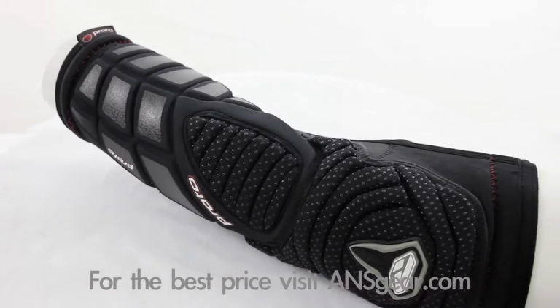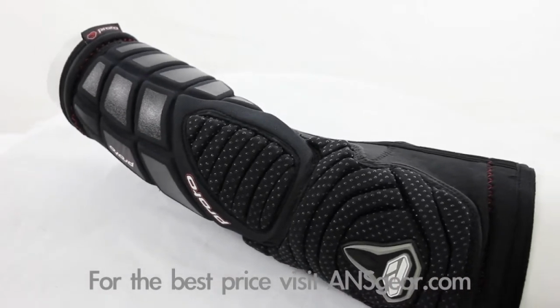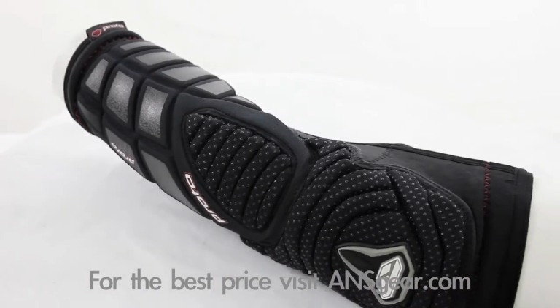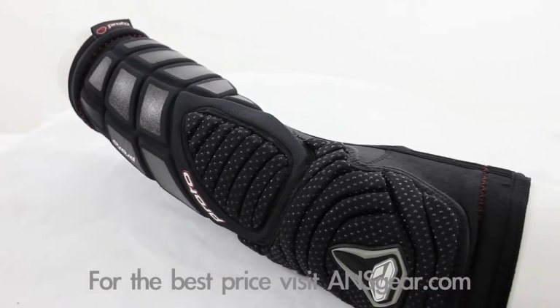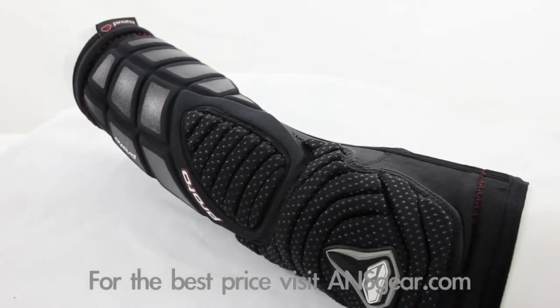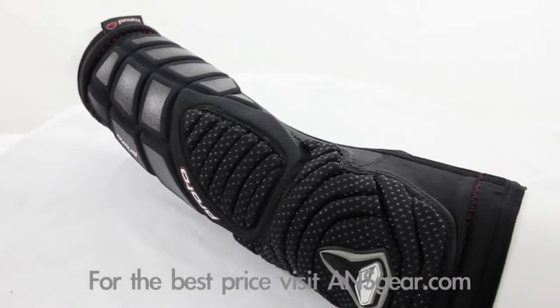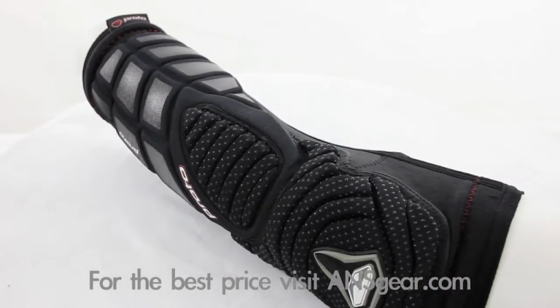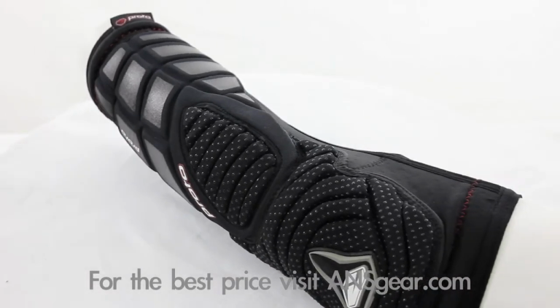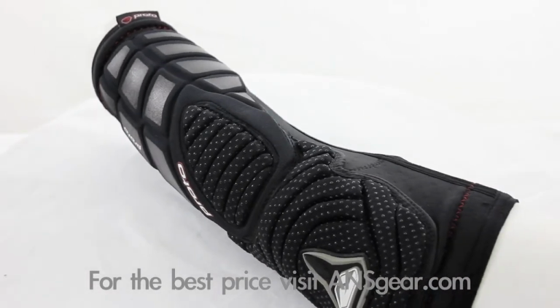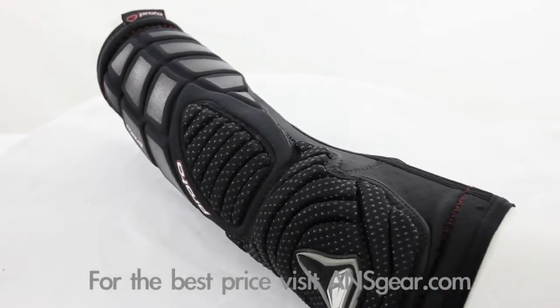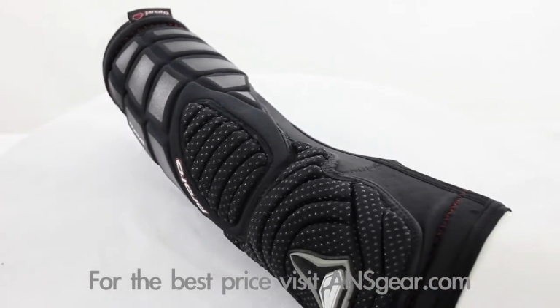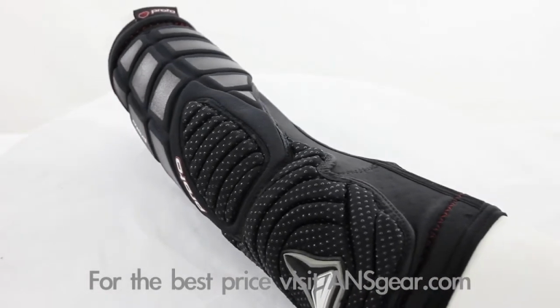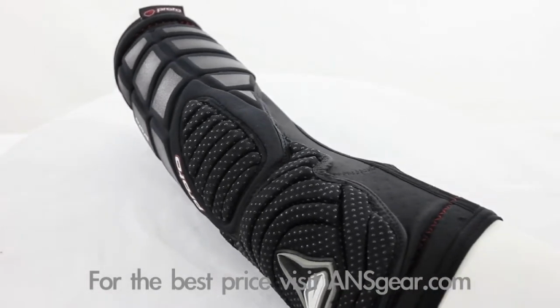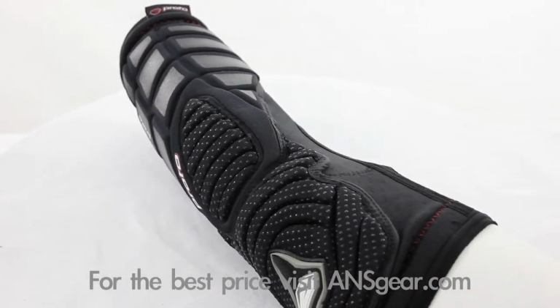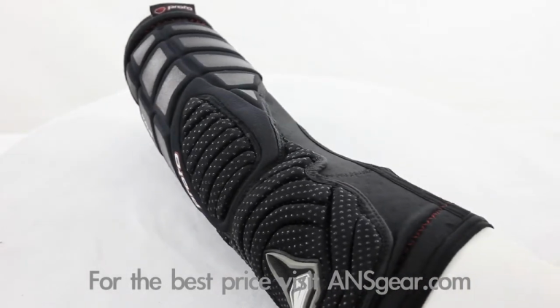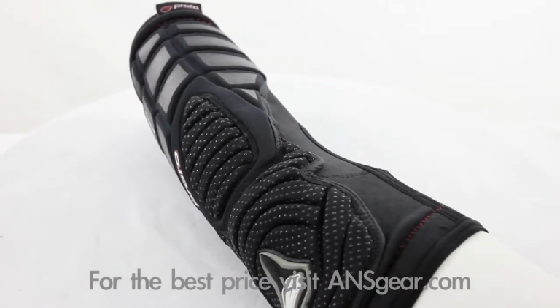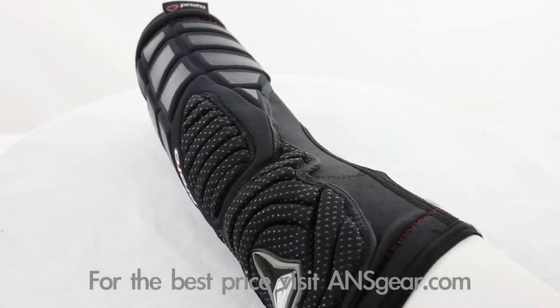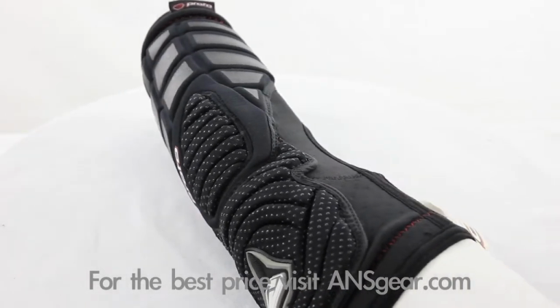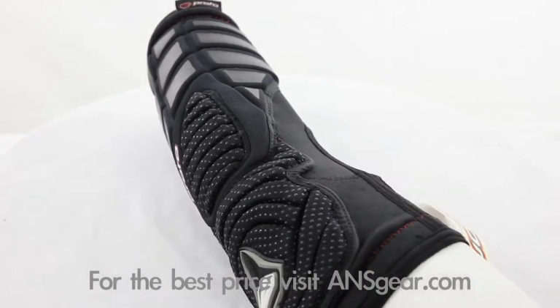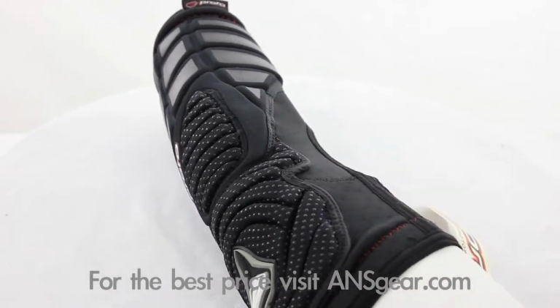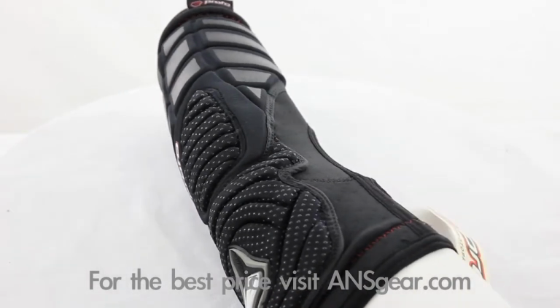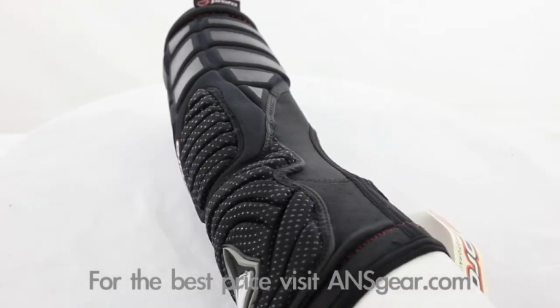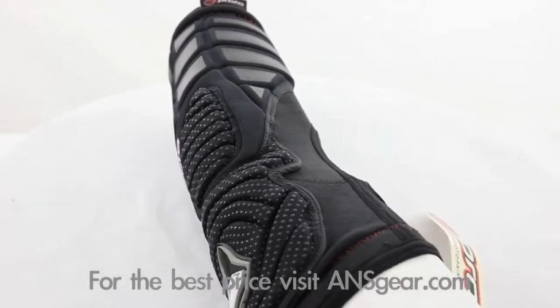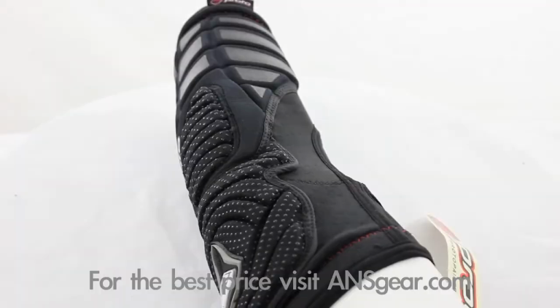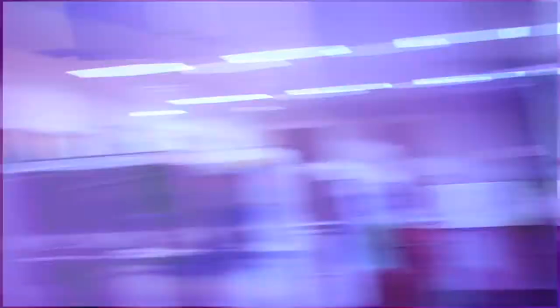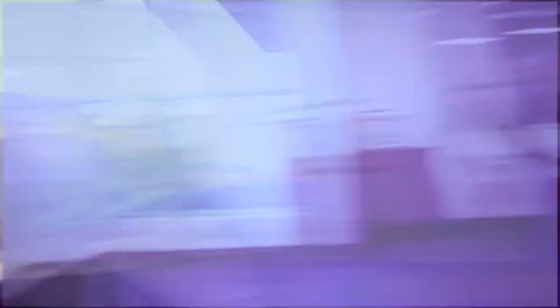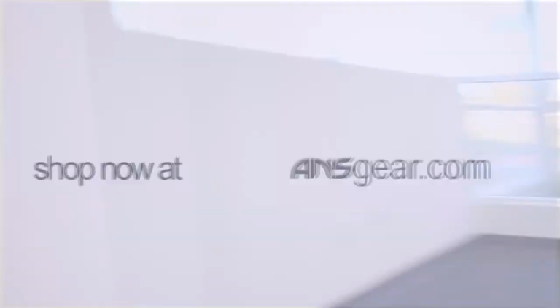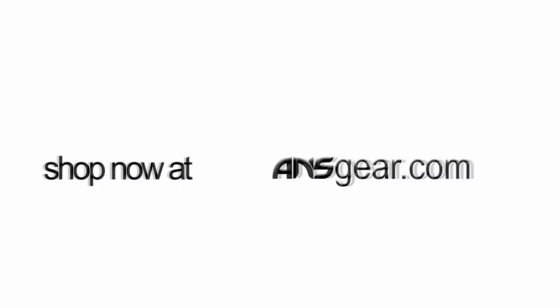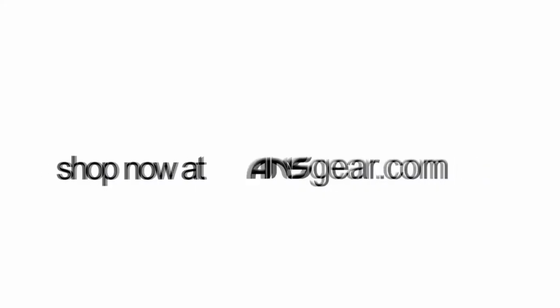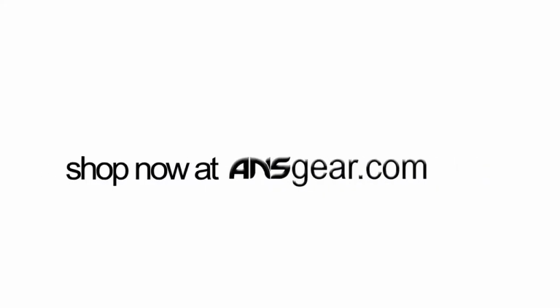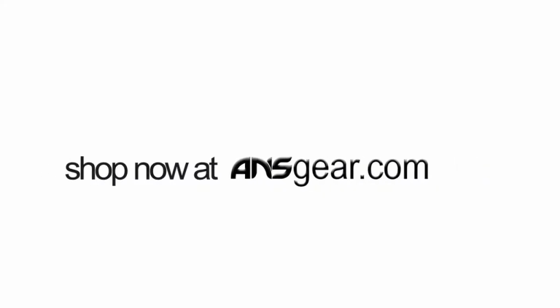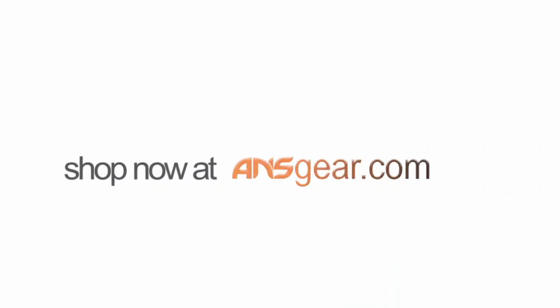Pick up the 2010 Proto Defender Elbow Pads at ansgear.com.